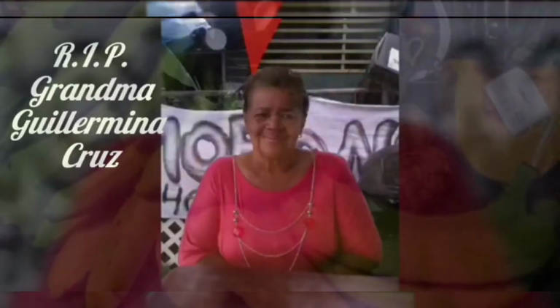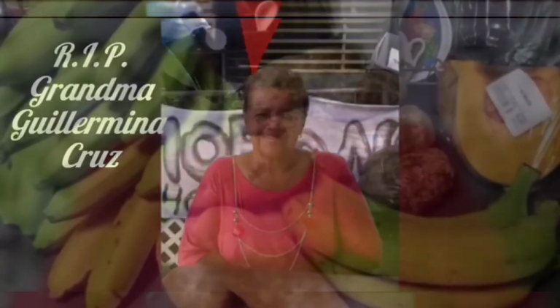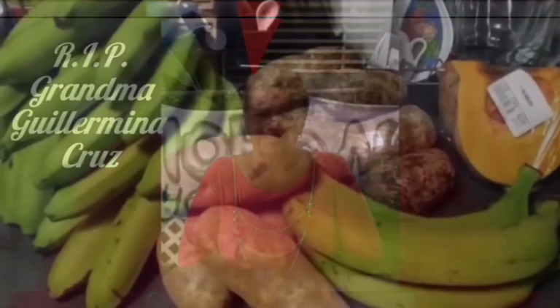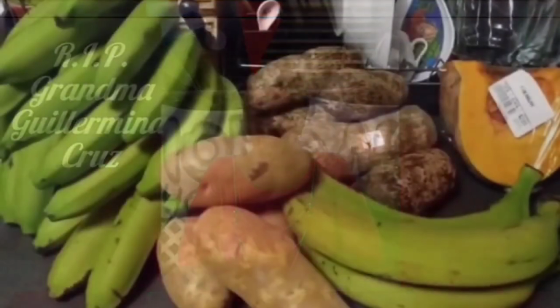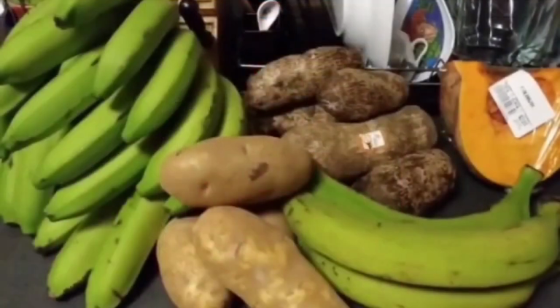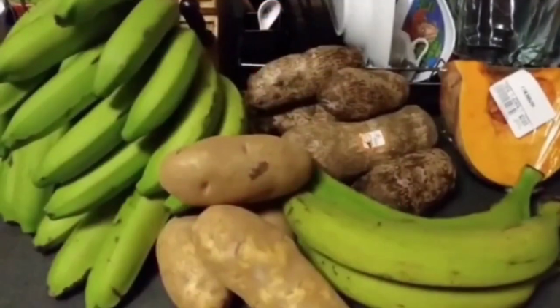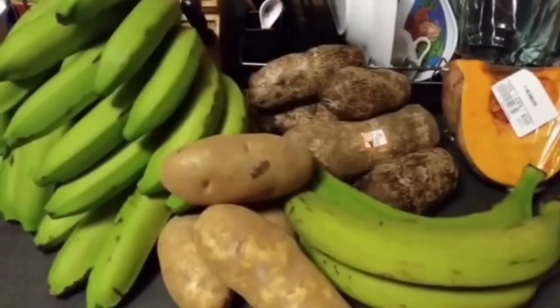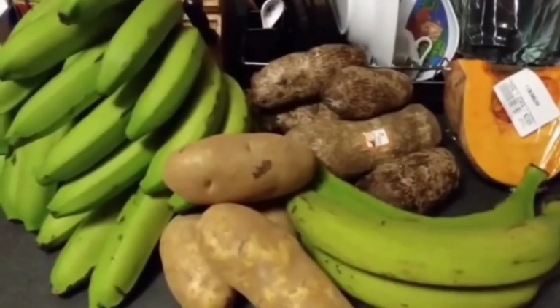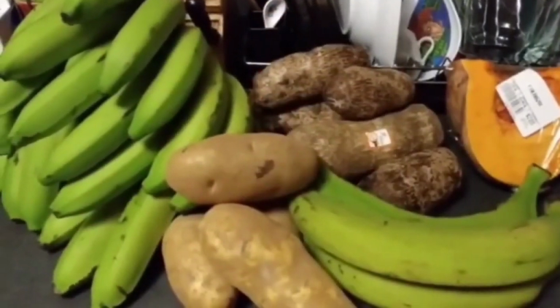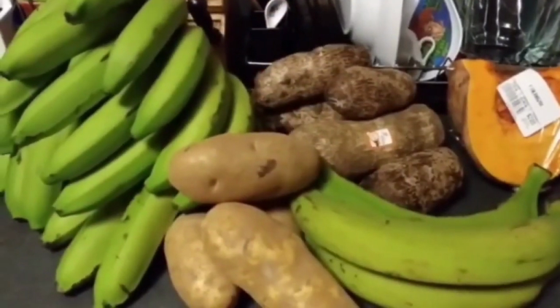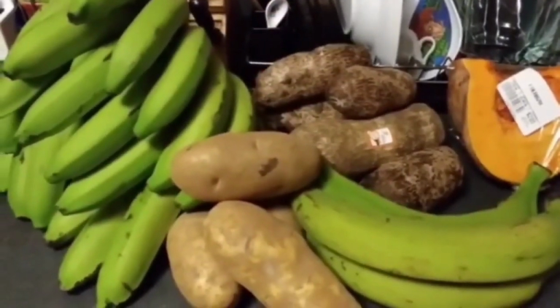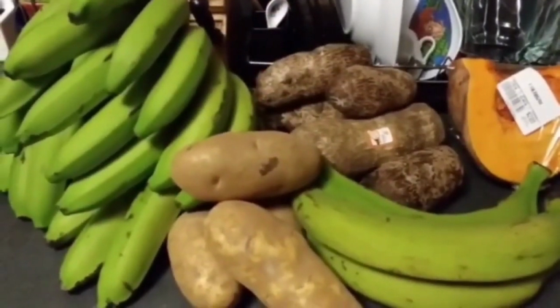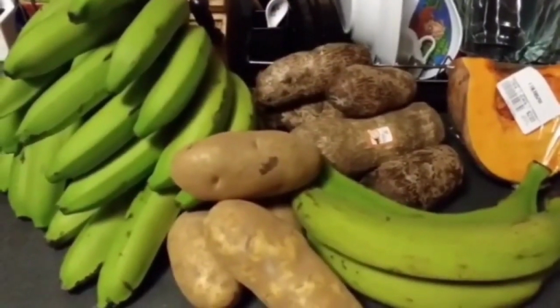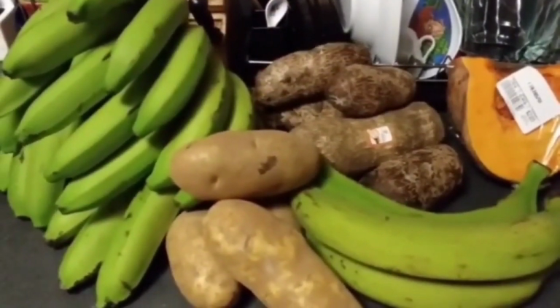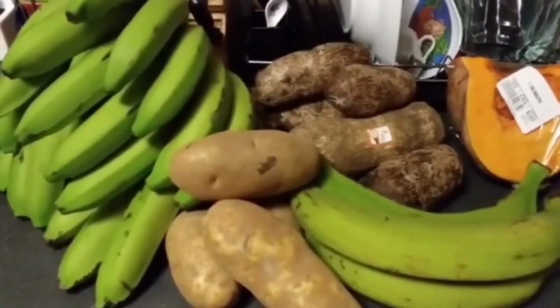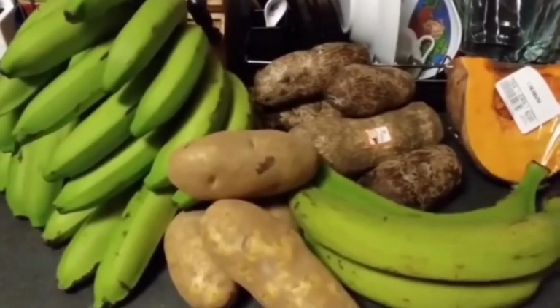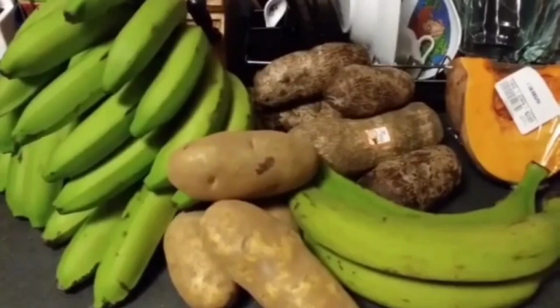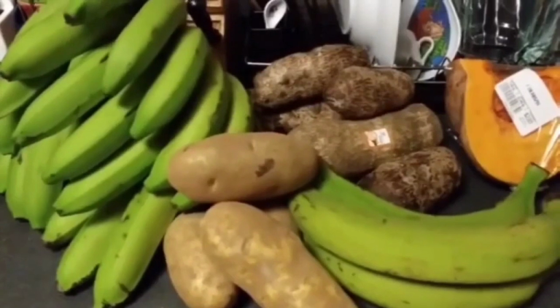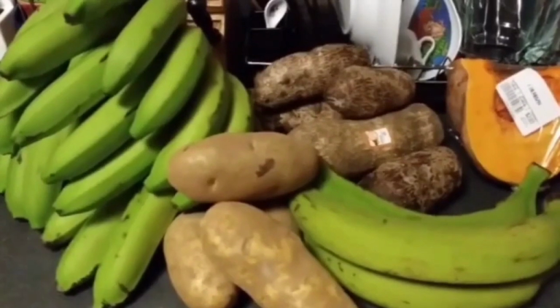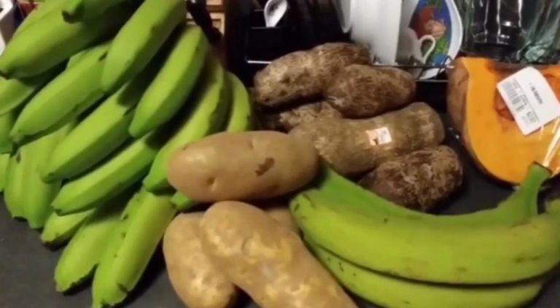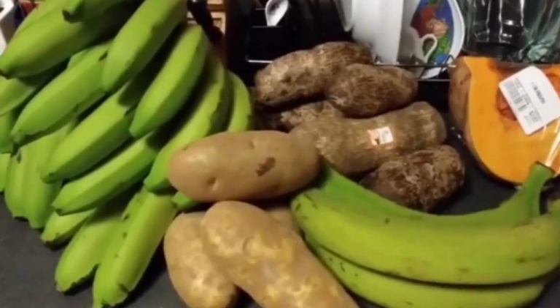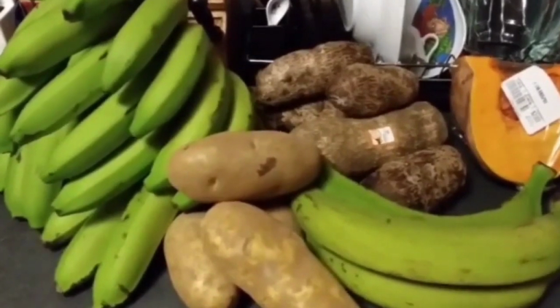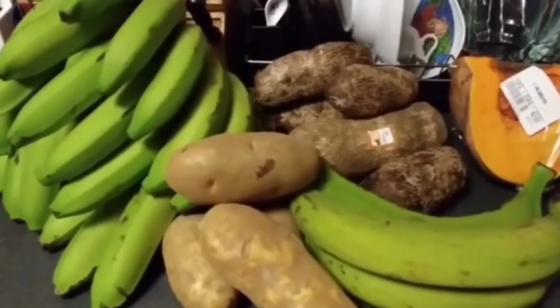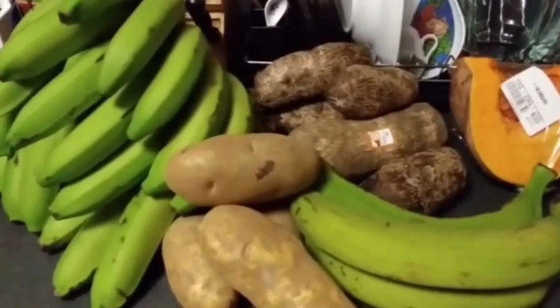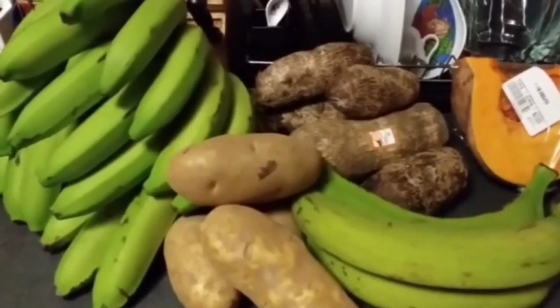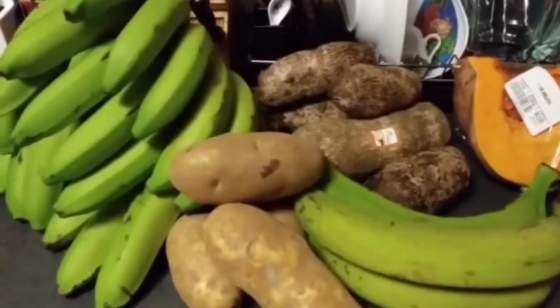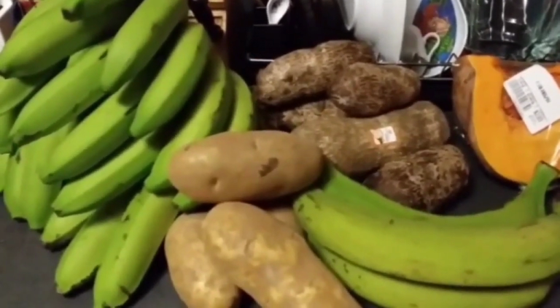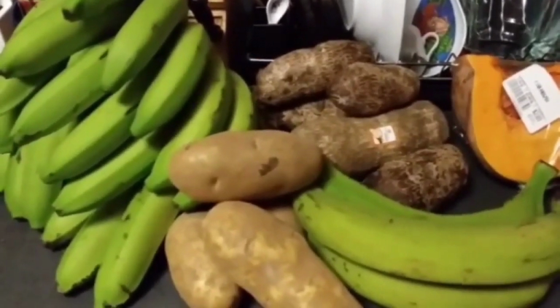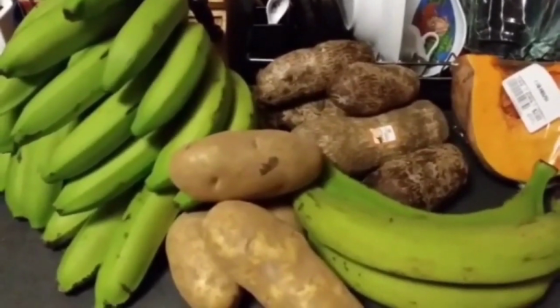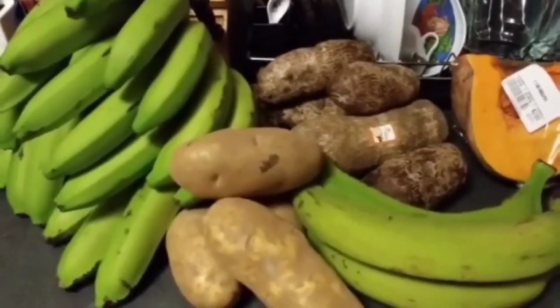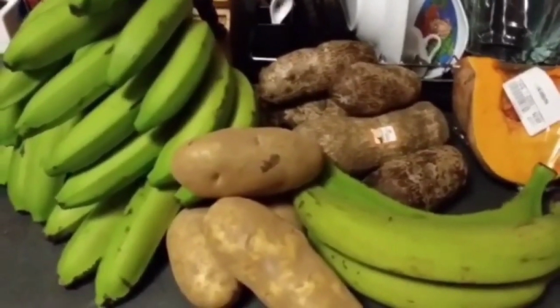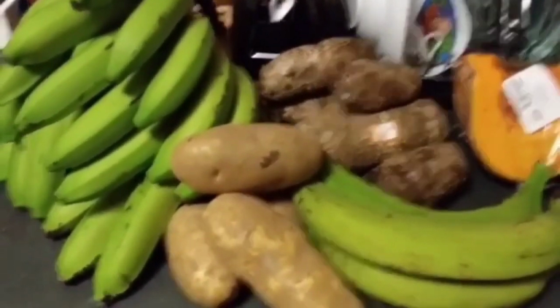I'm going to call this the Dominican pasteles, because it's half Puerto Rican and half Dominican.